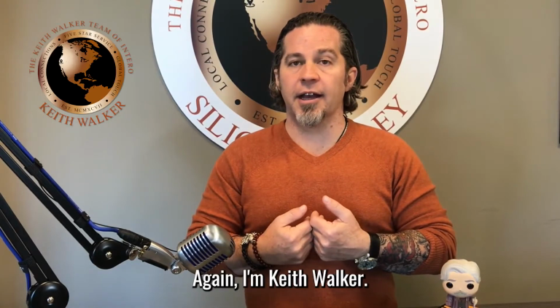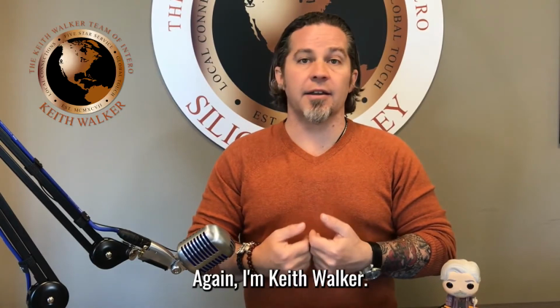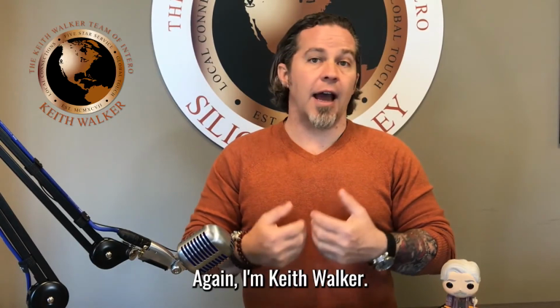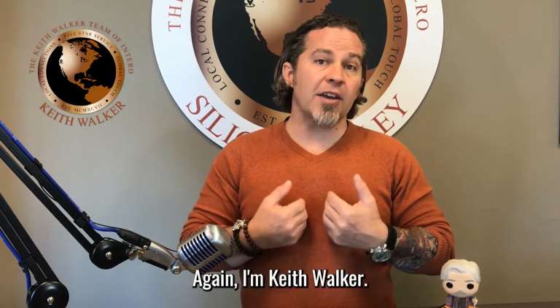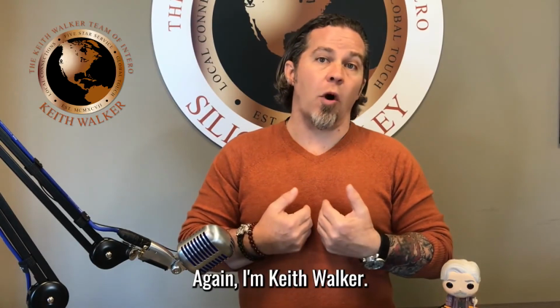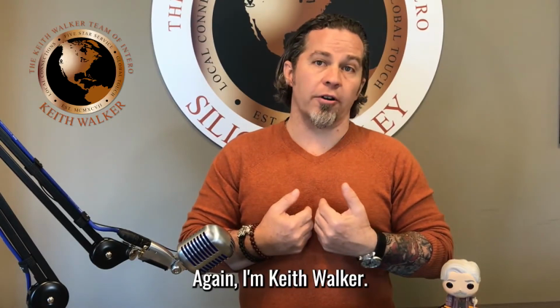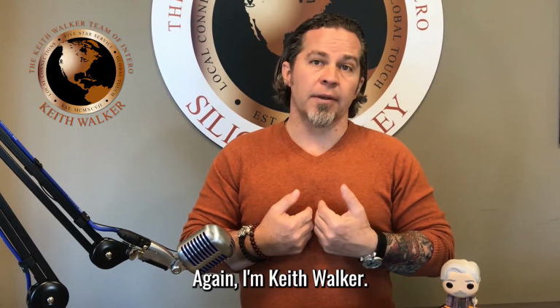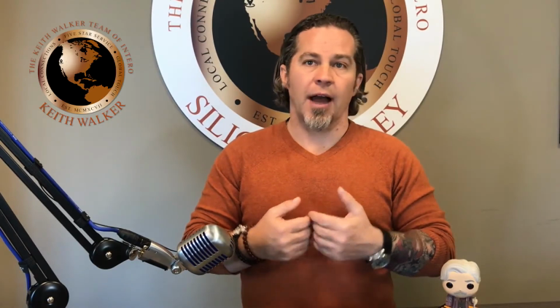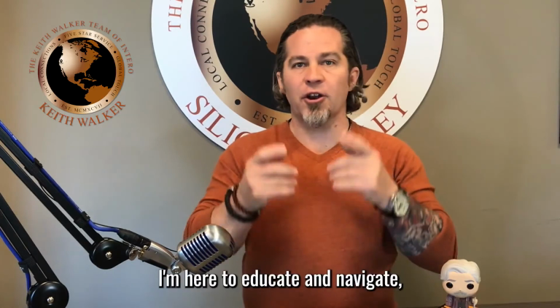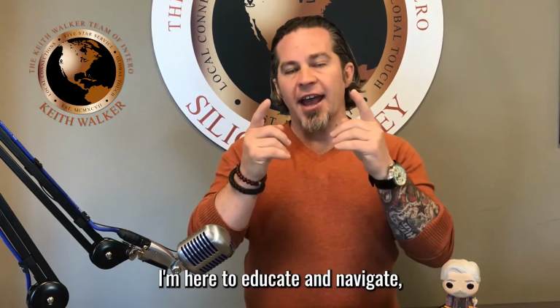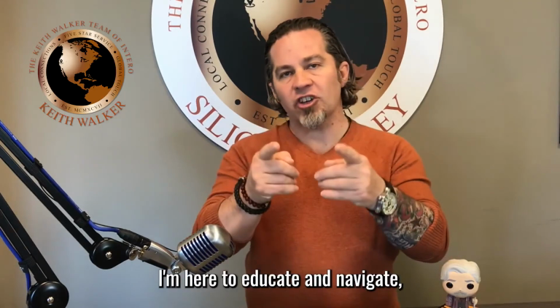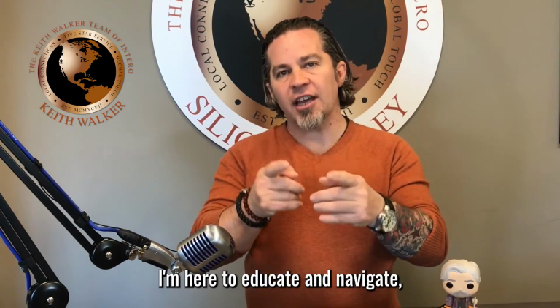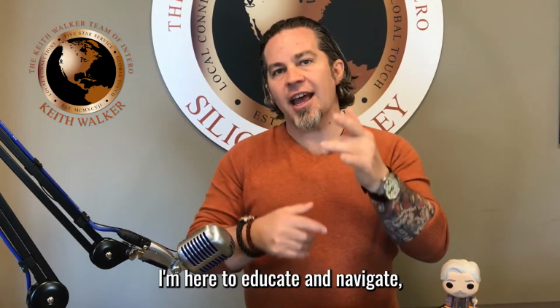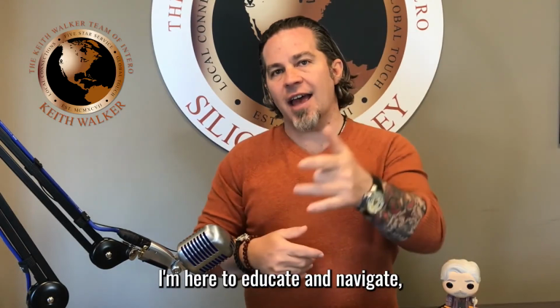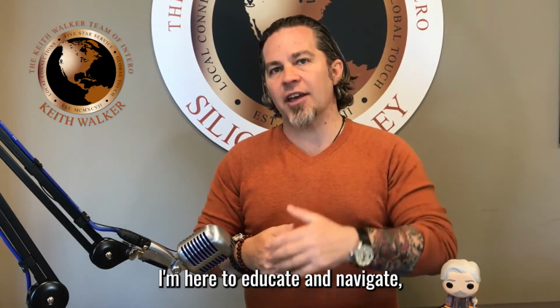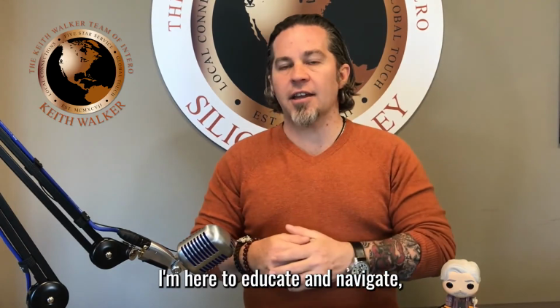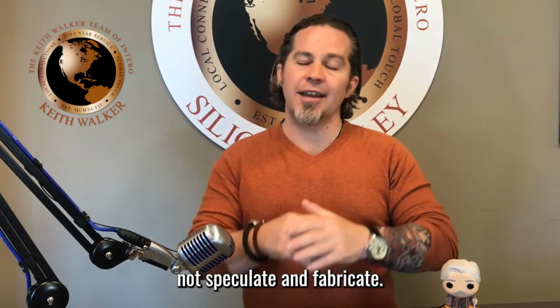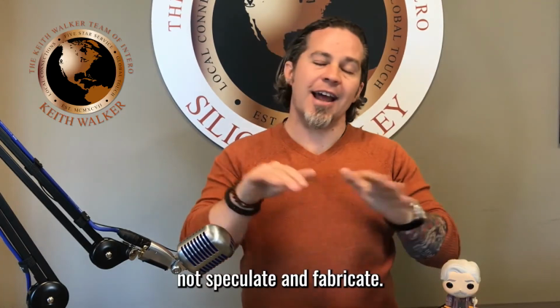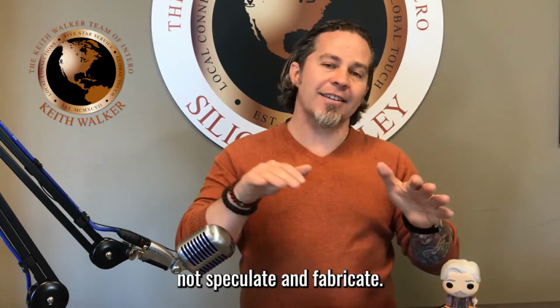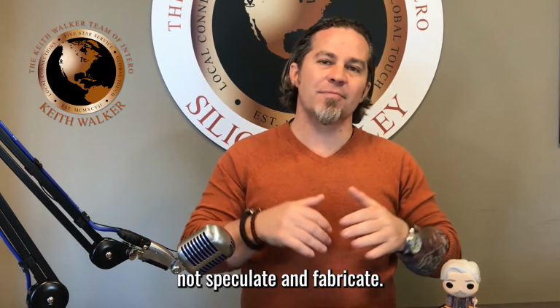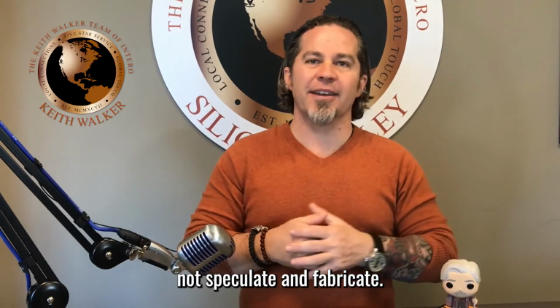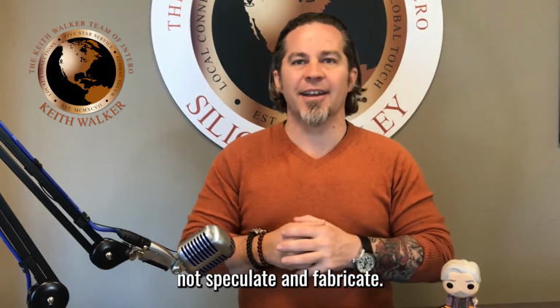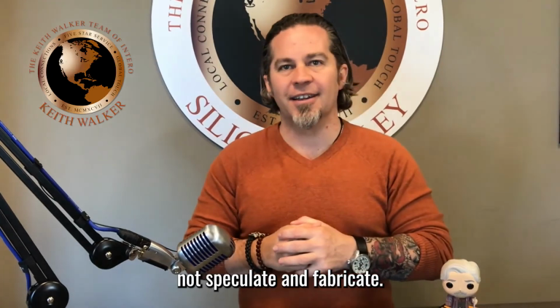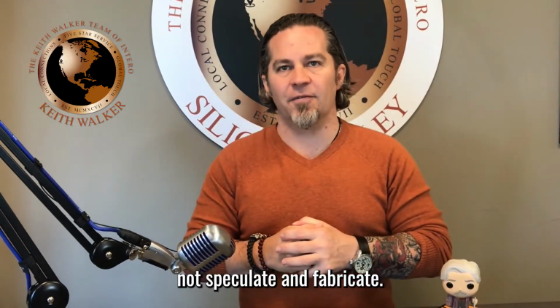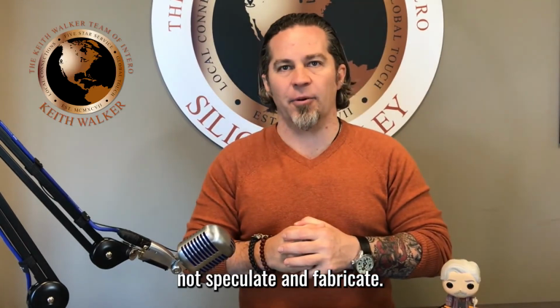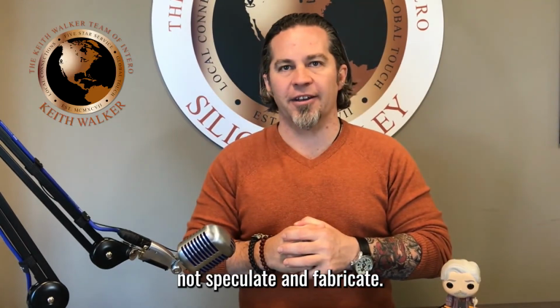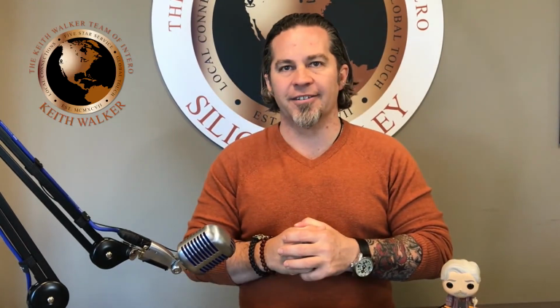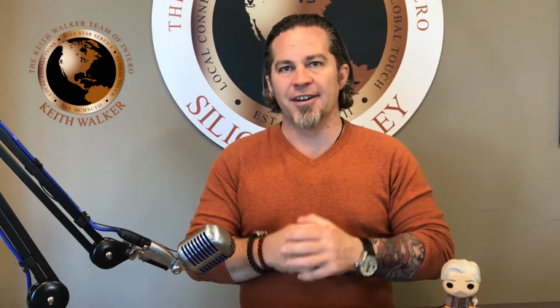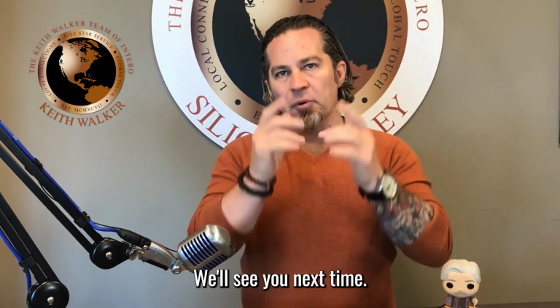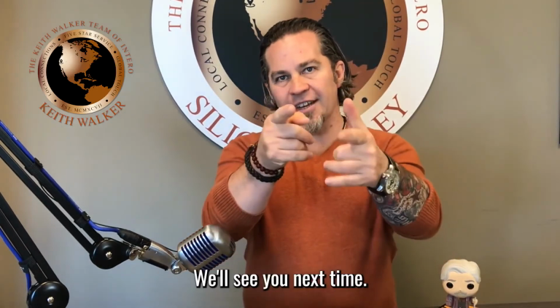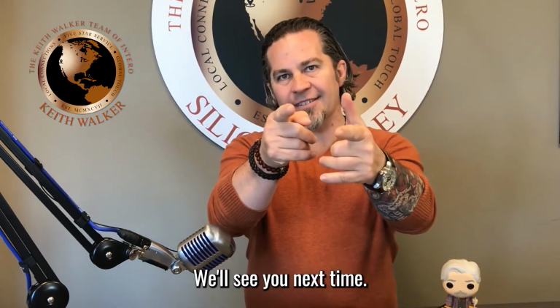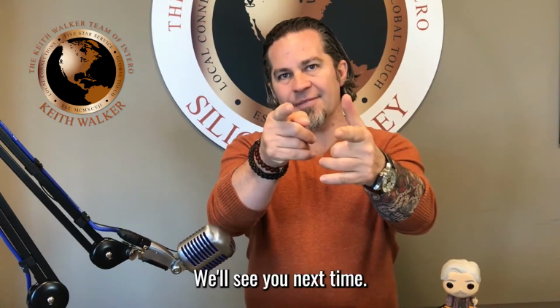Again, I'm Keith Walker. I'm here to educate and navigate, not speculate and fabricate. We'll see you next time.